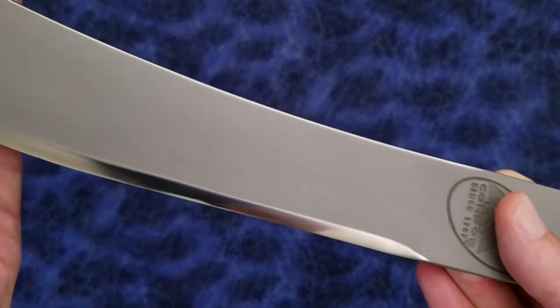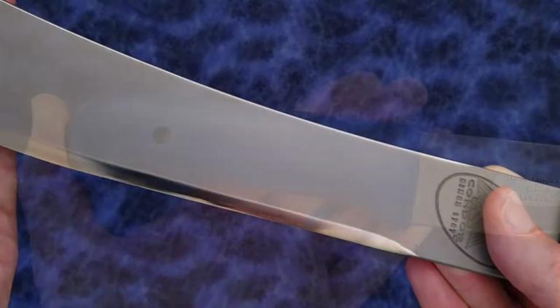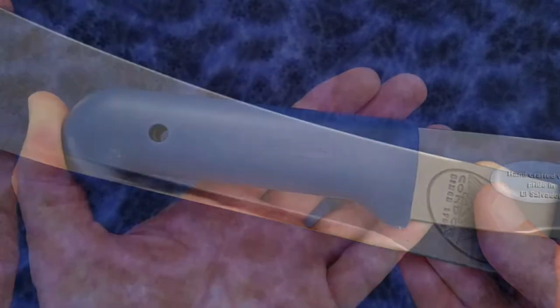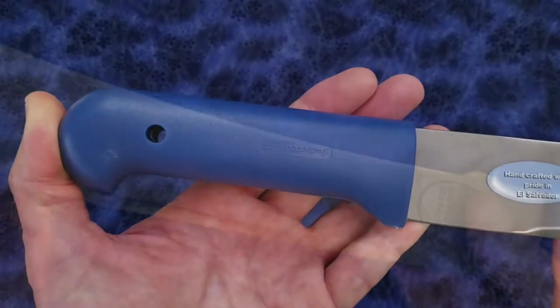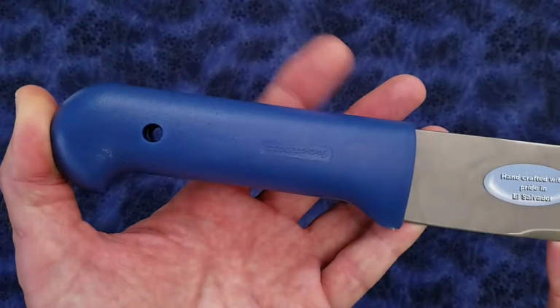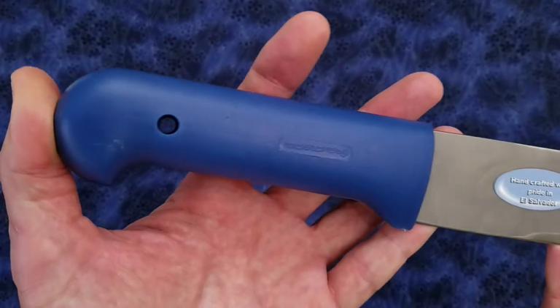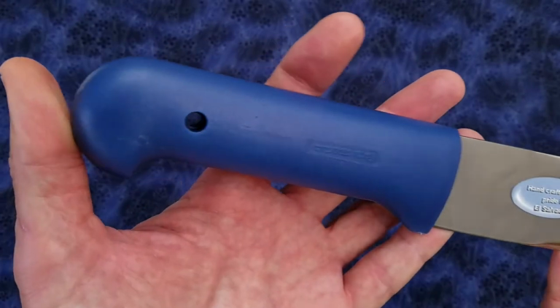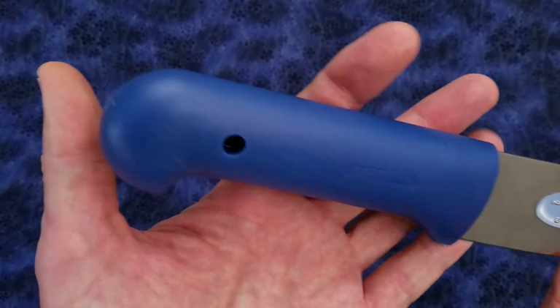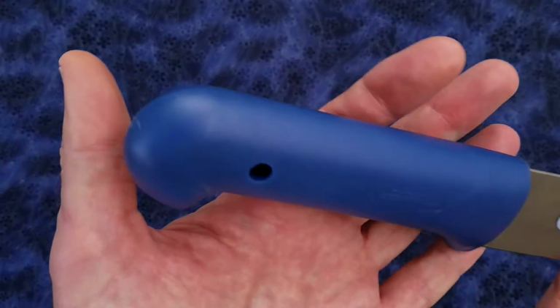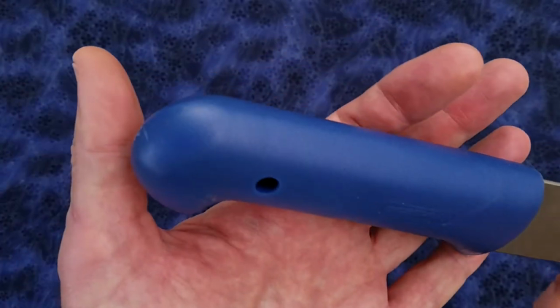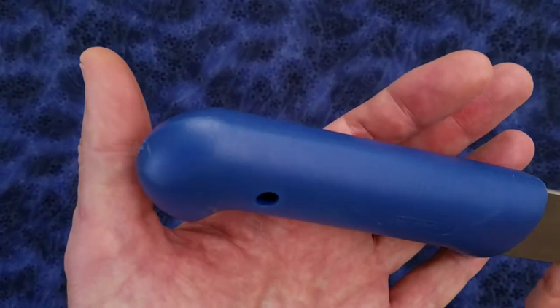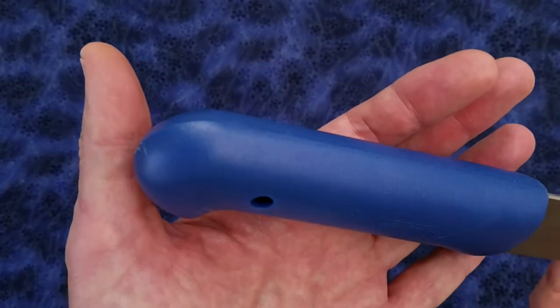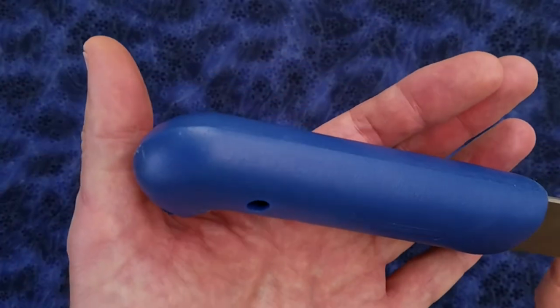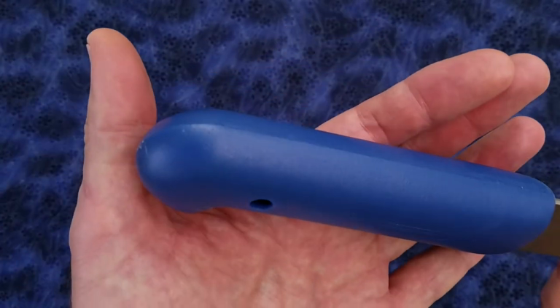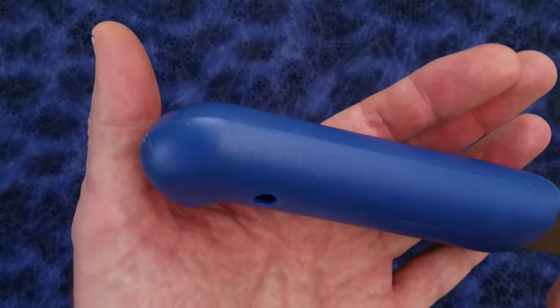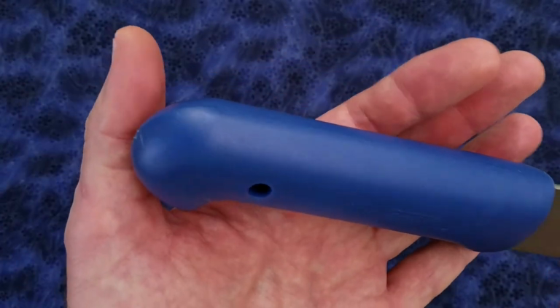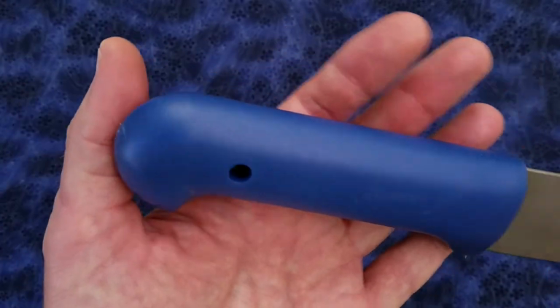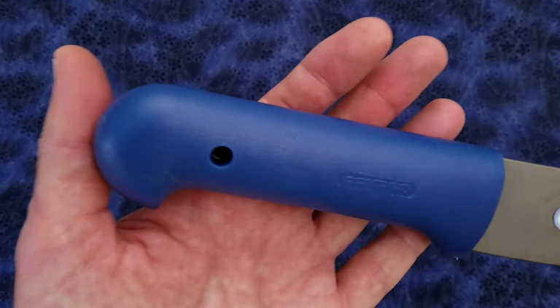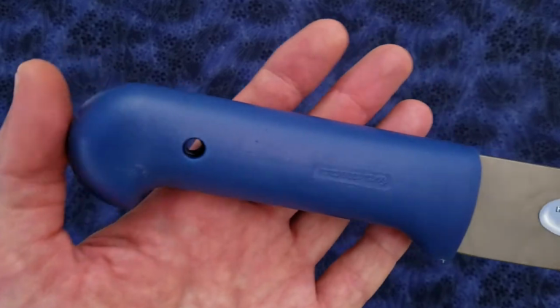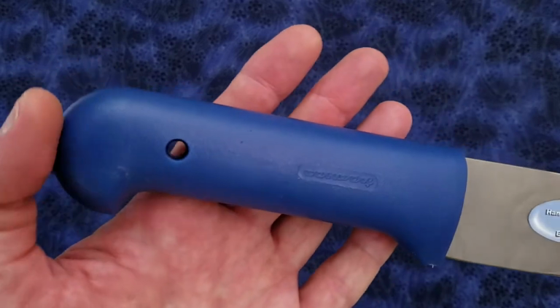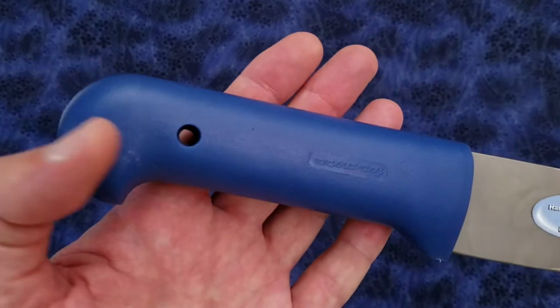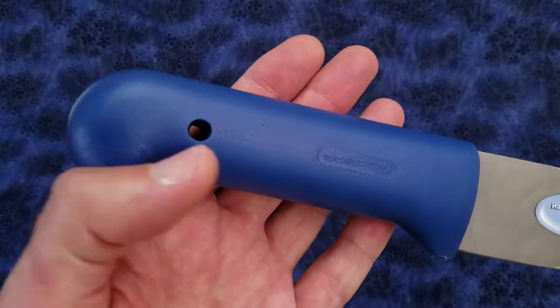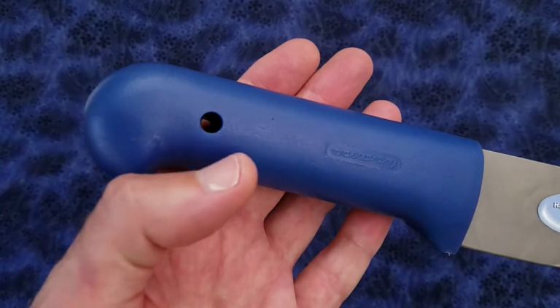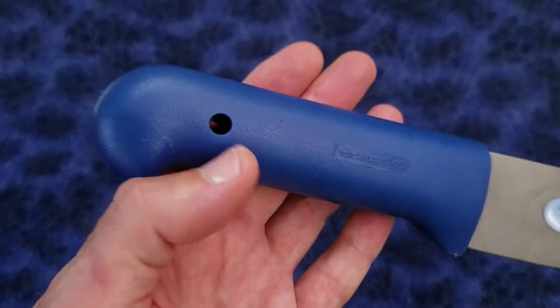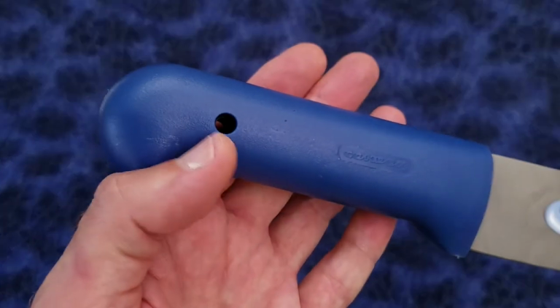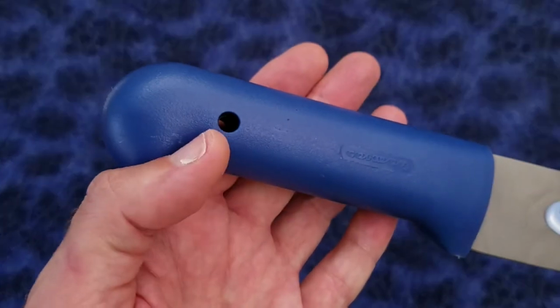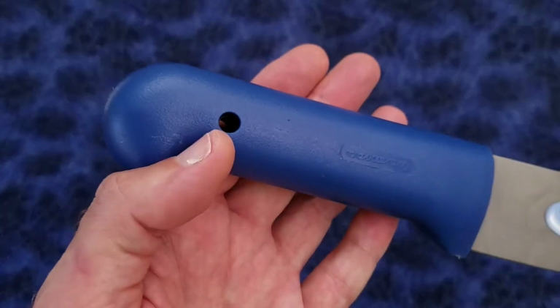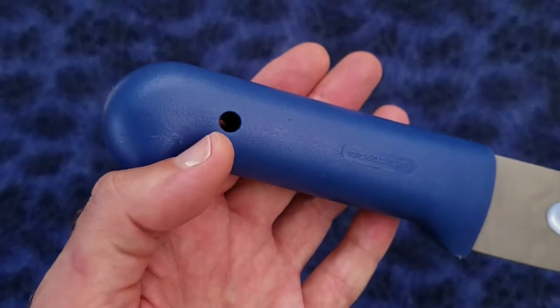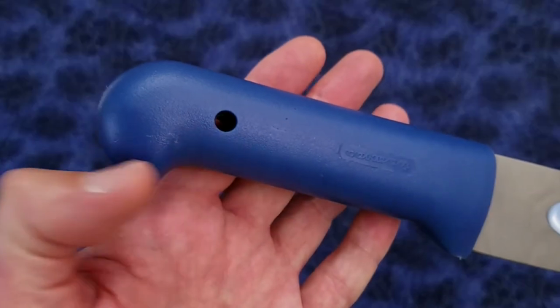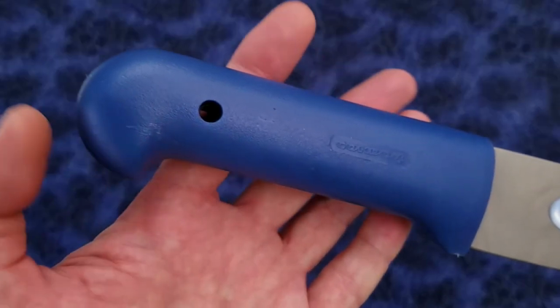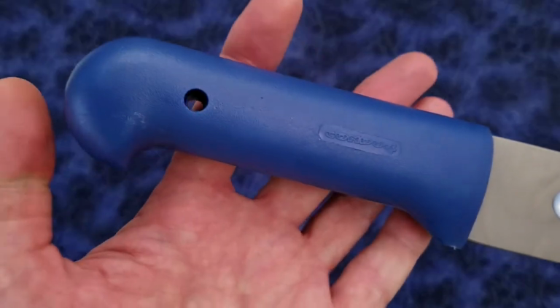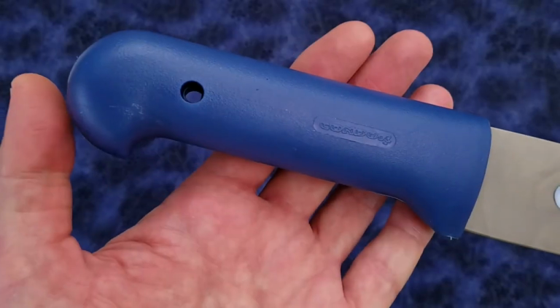Approximately 2 inches of the blade near the heel is unsharpened, and the spine of the blade is crowned. The handle is oval shaped and has a single lanyard hole.